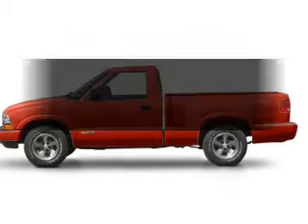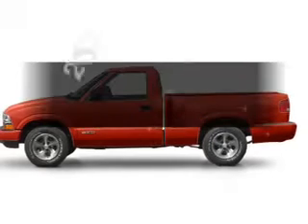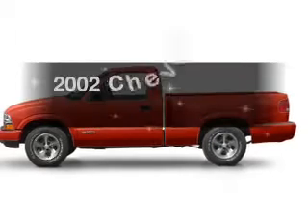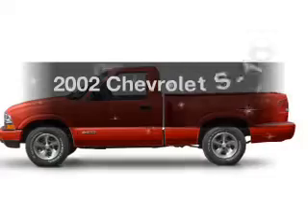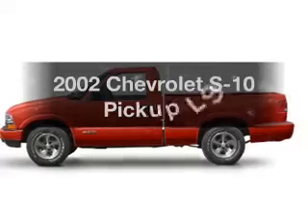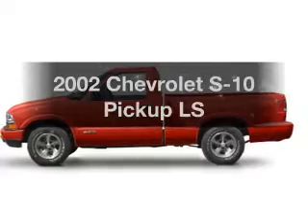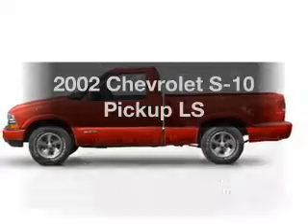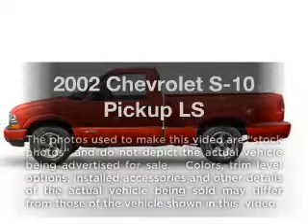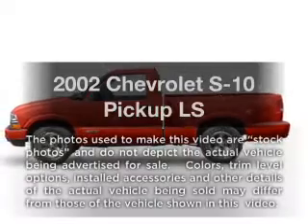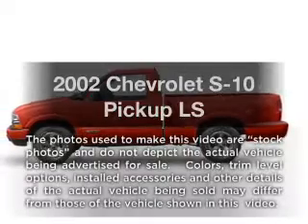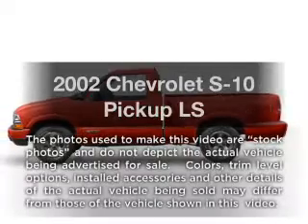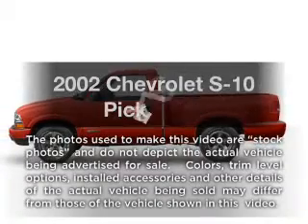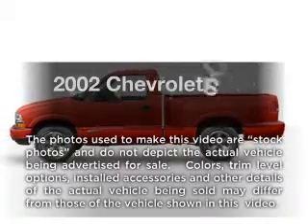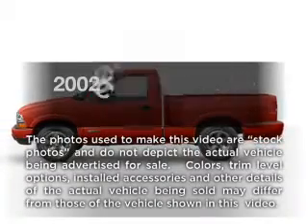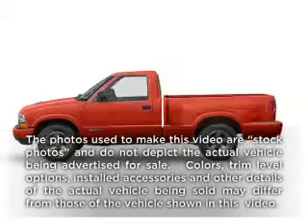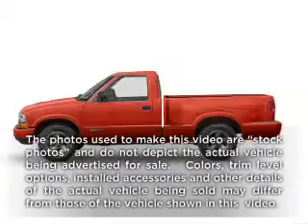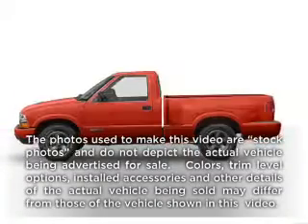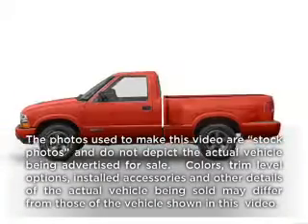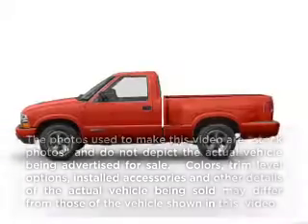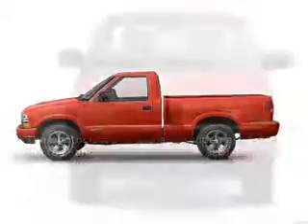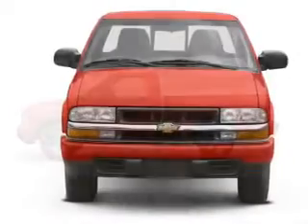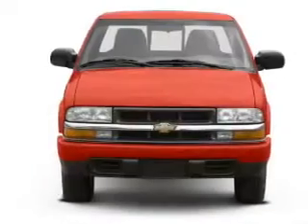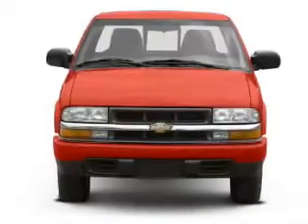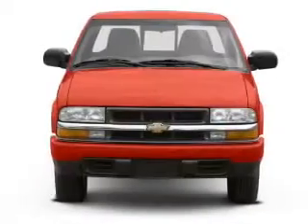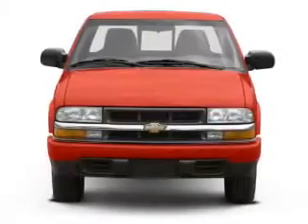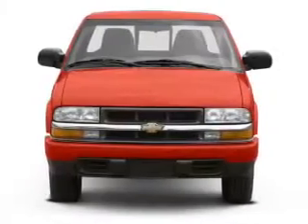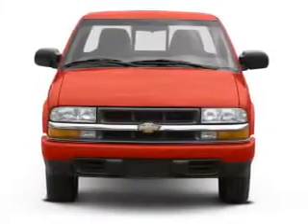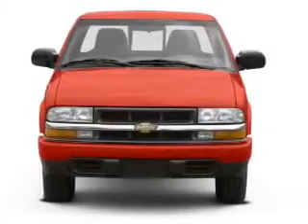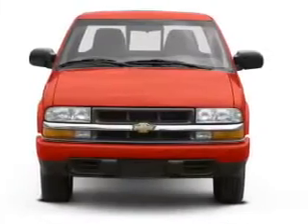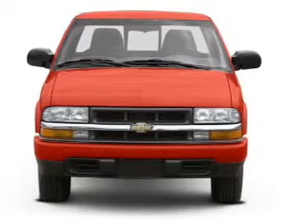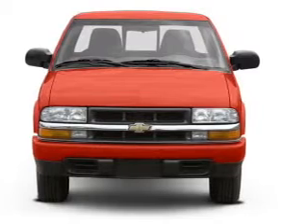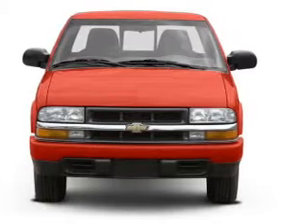Check out this 2002 Chevrolet S10 pickup. If you're looking for a first-rate auto, this one could be yours today.